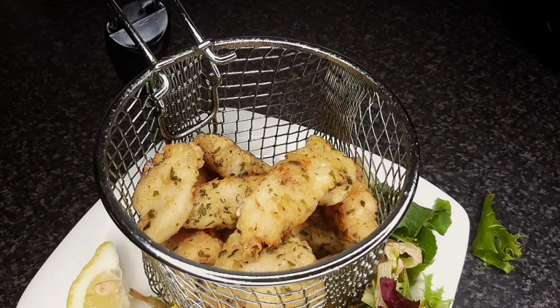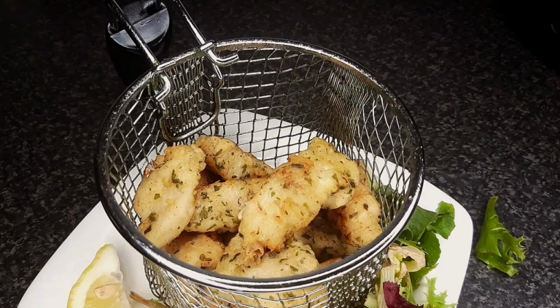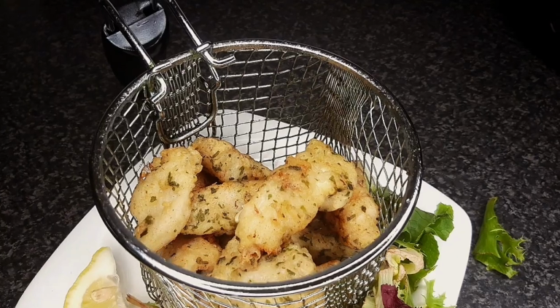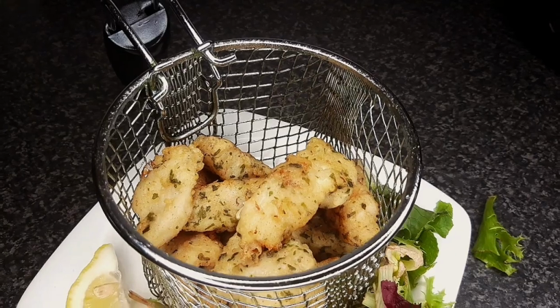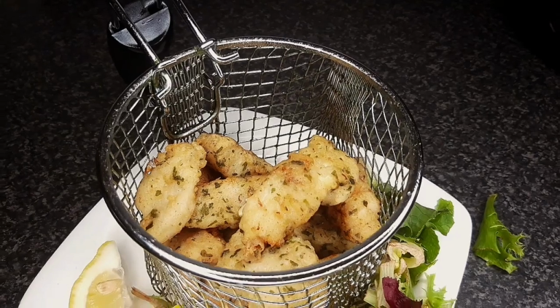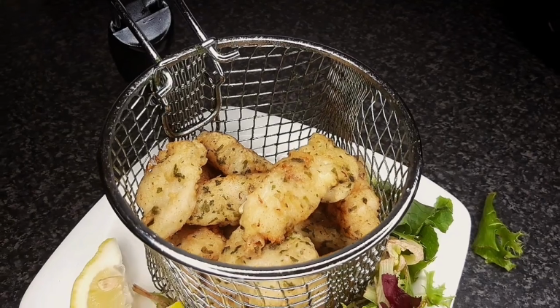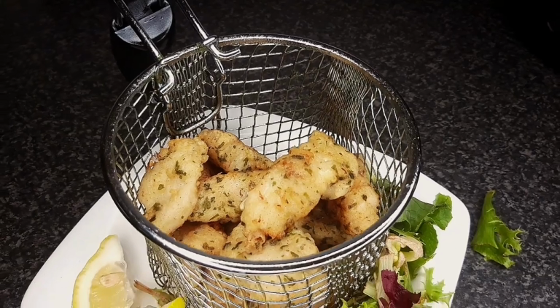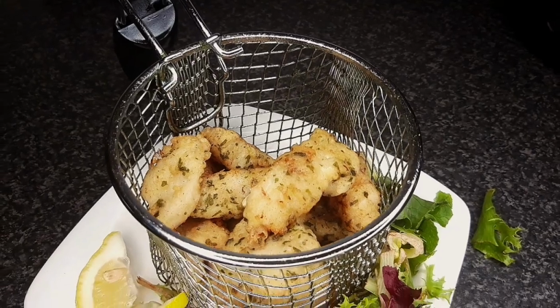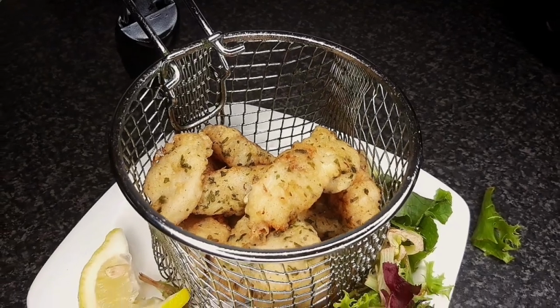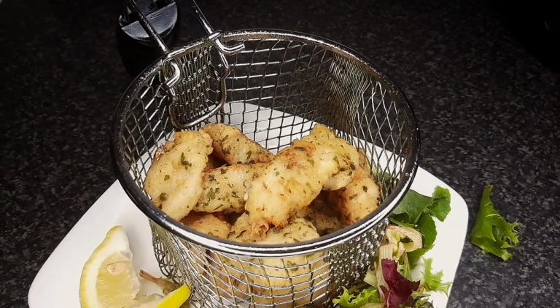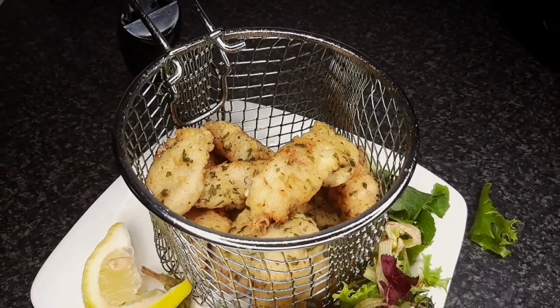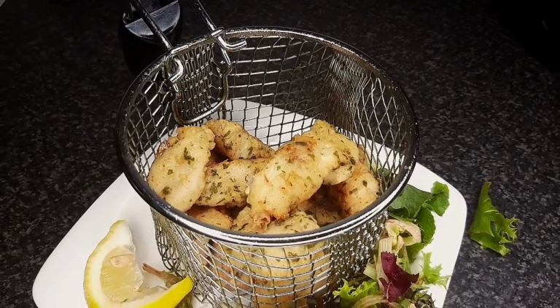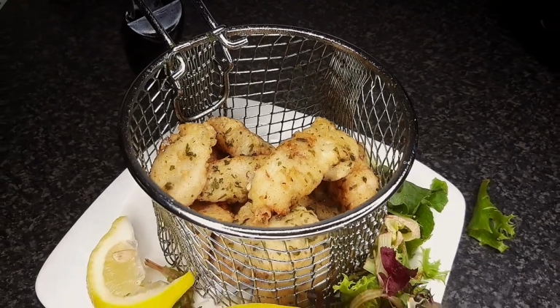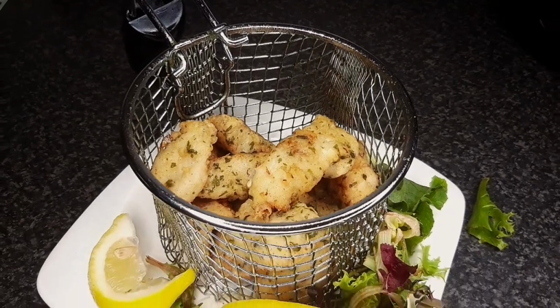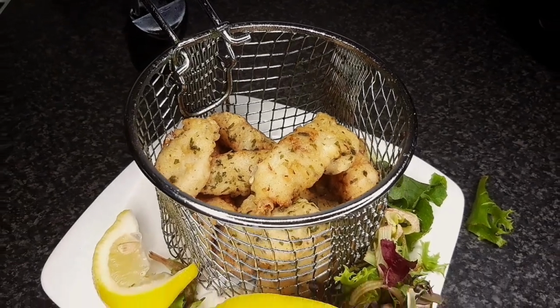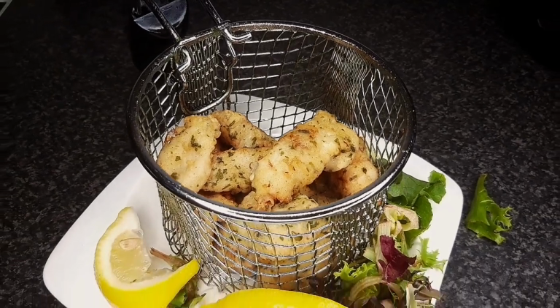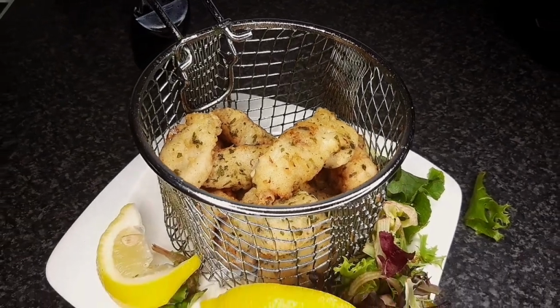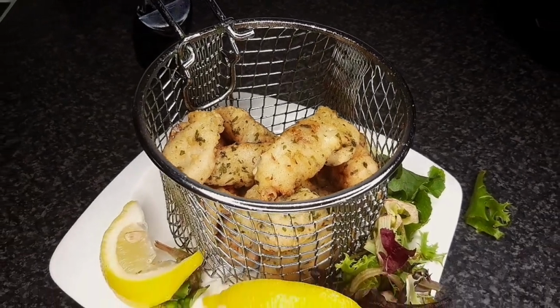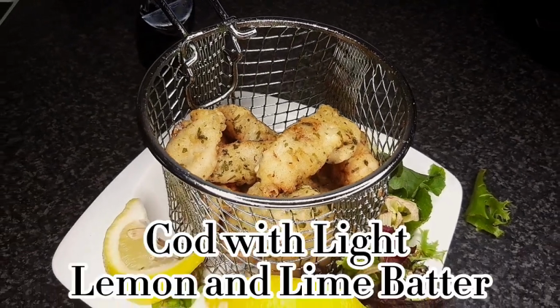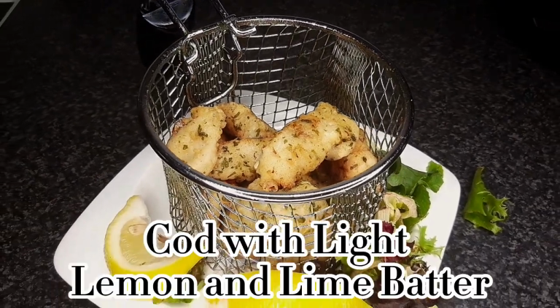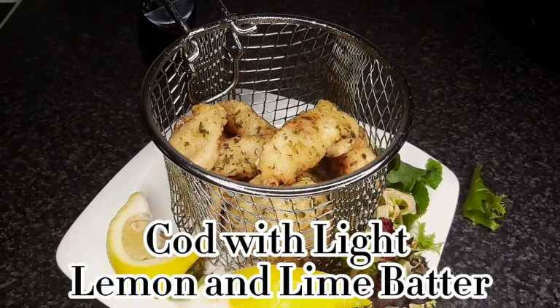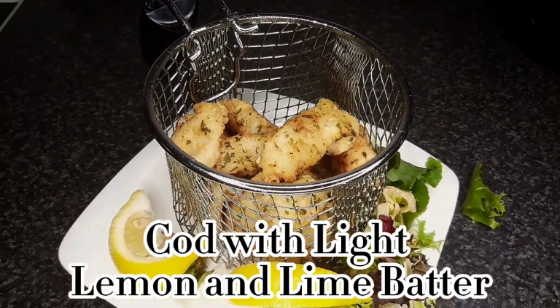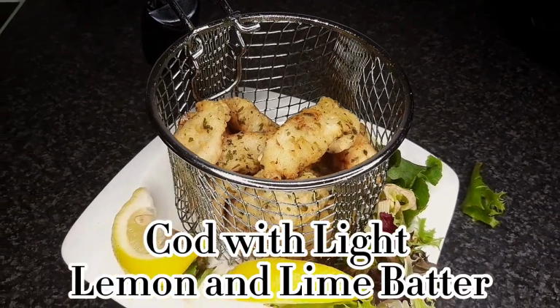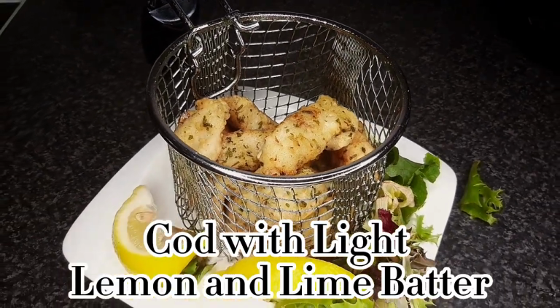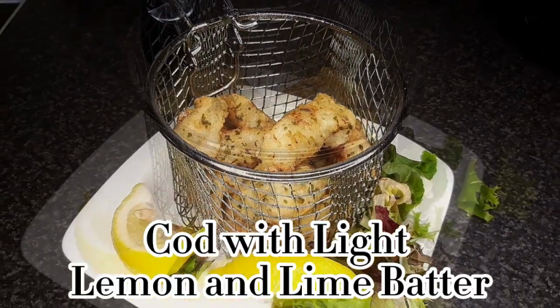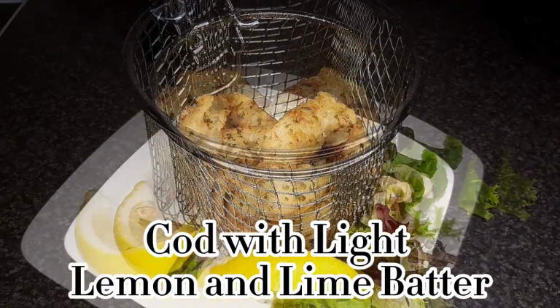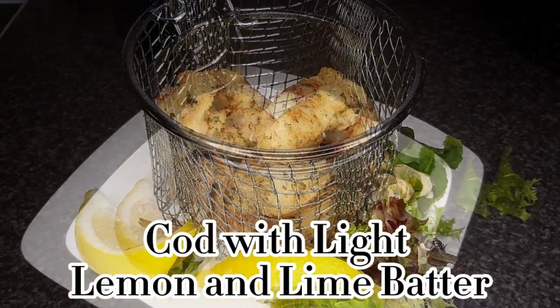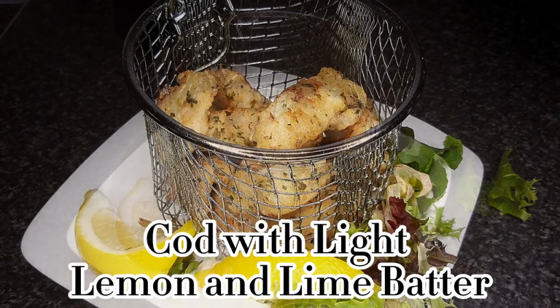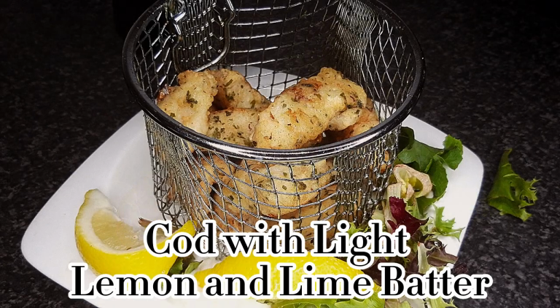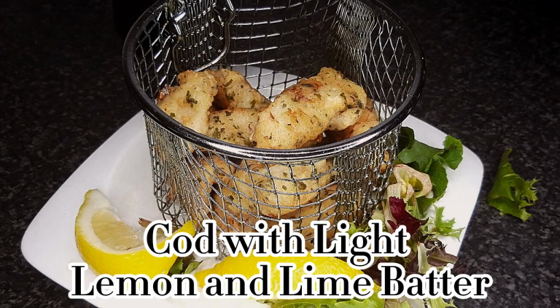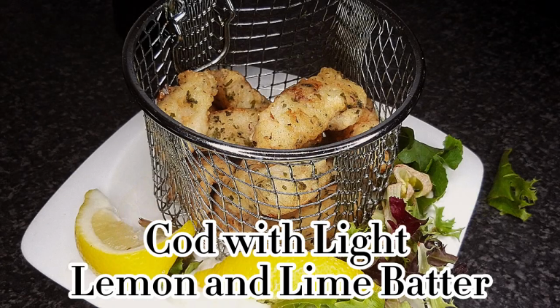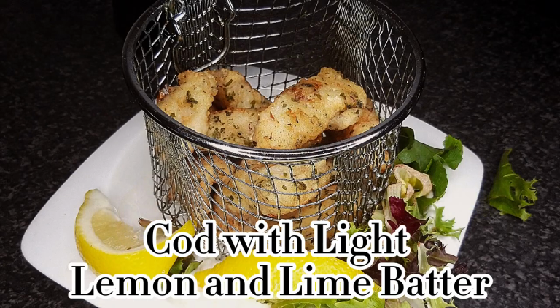On this week's episode of In the Kitchen with Ollie: cod with light lemon and lime batter.